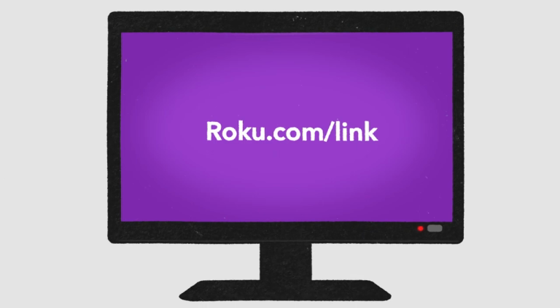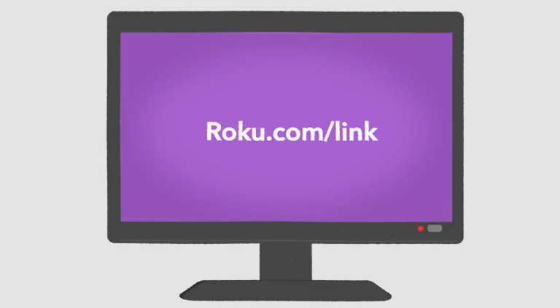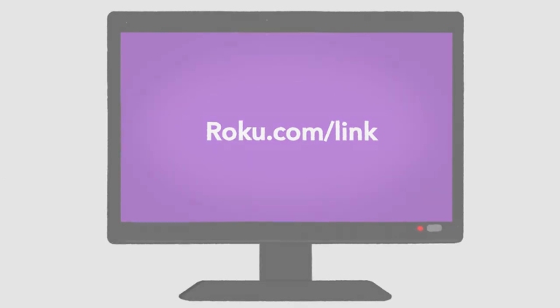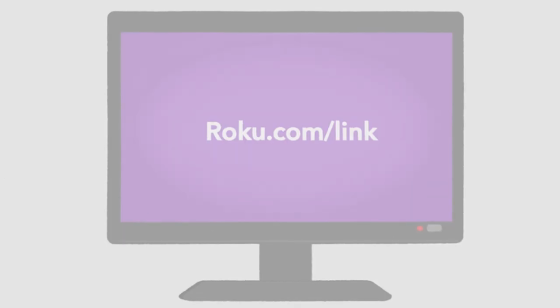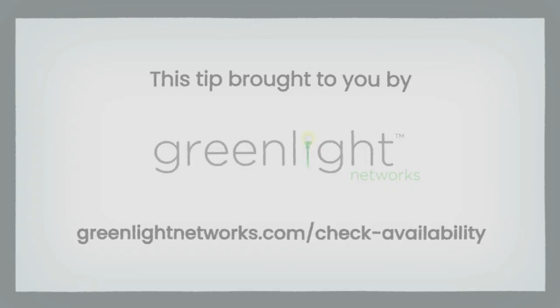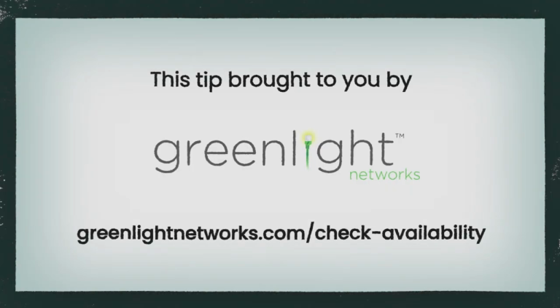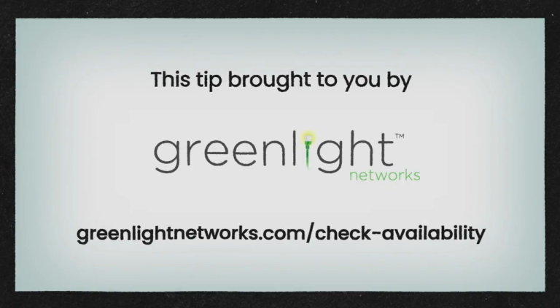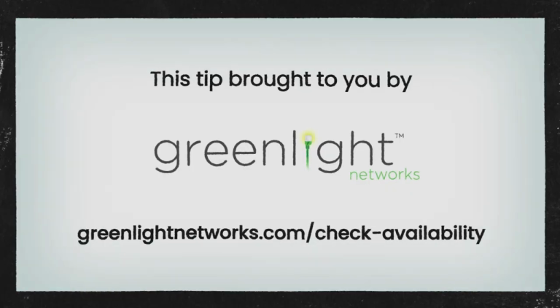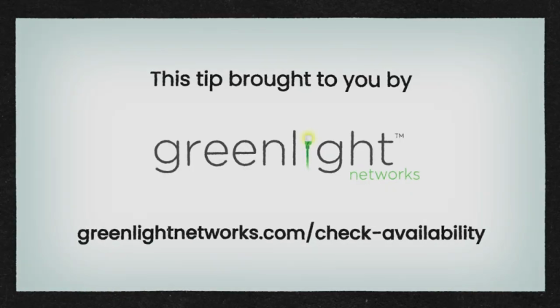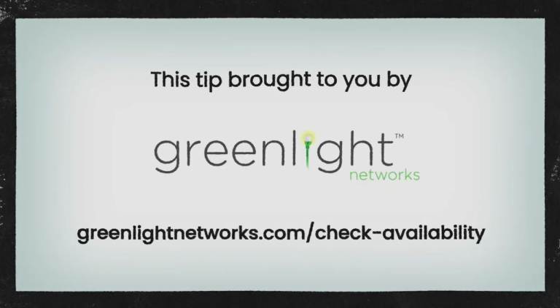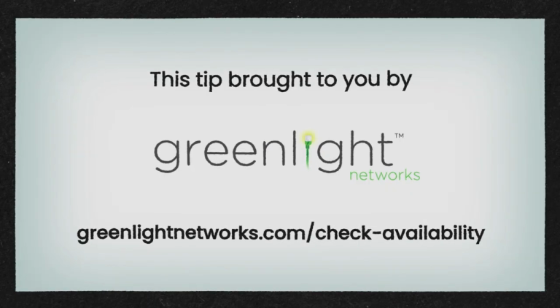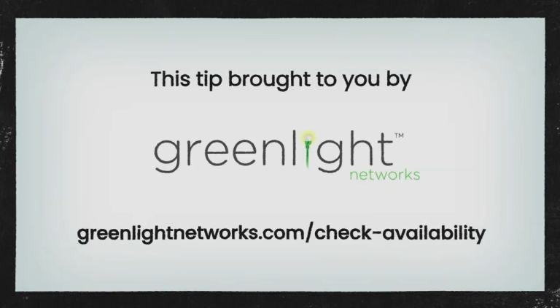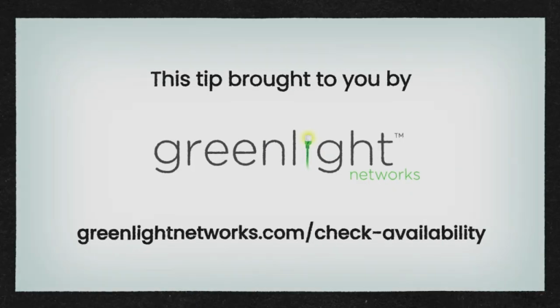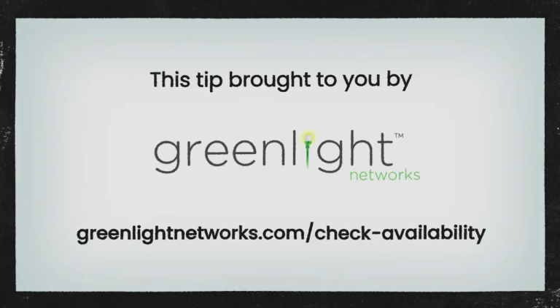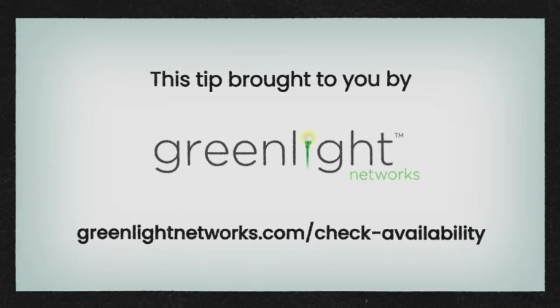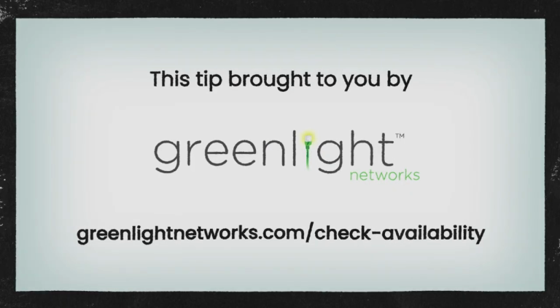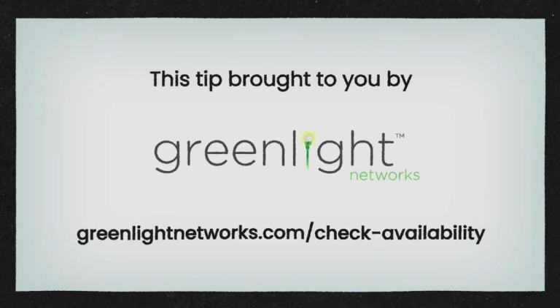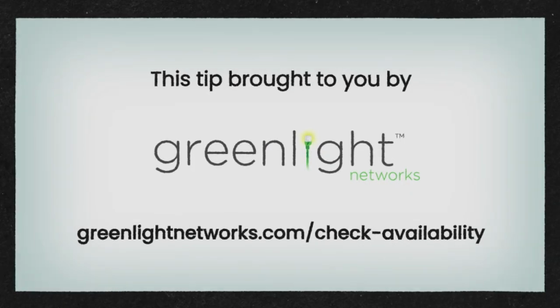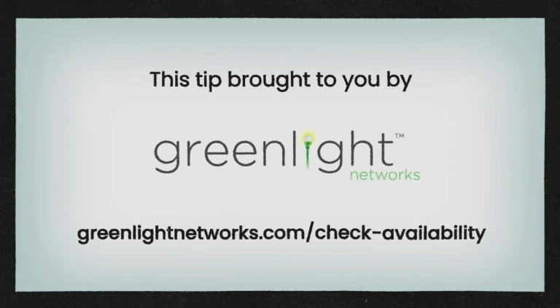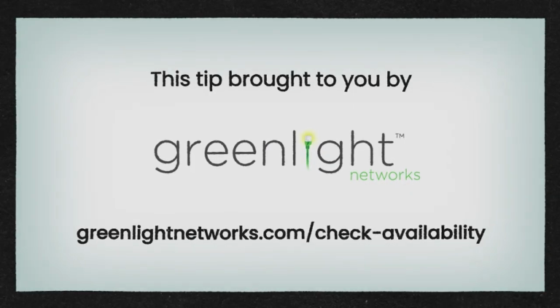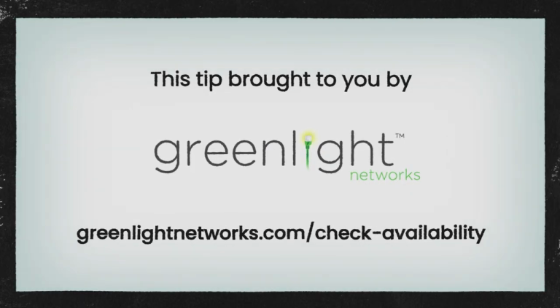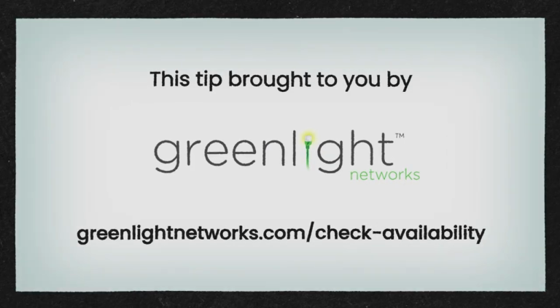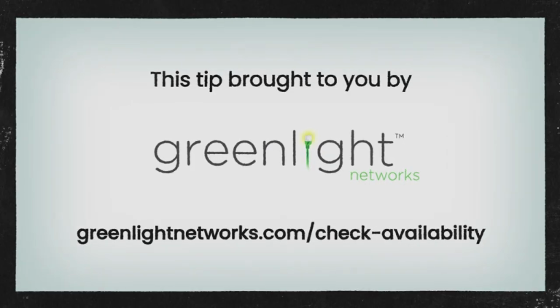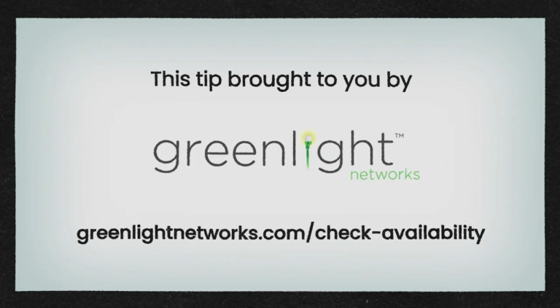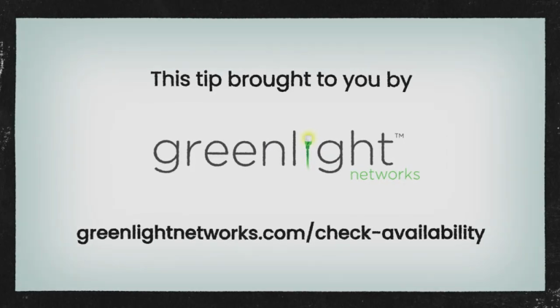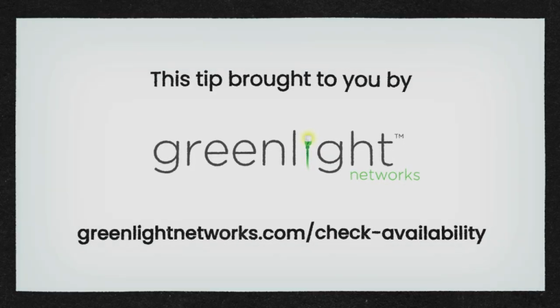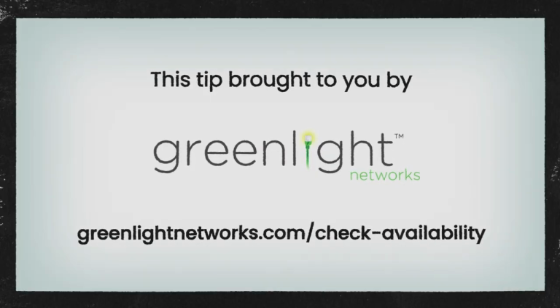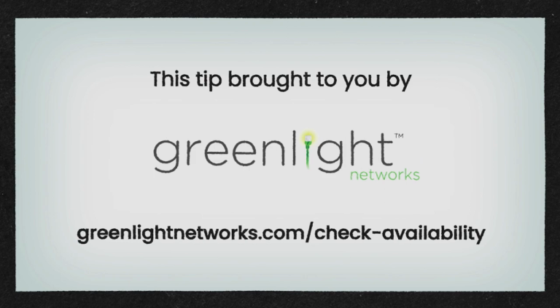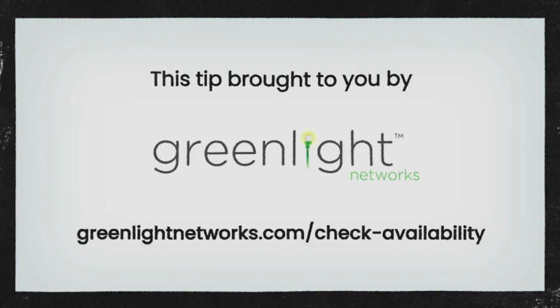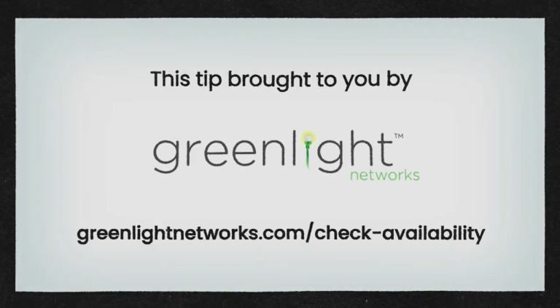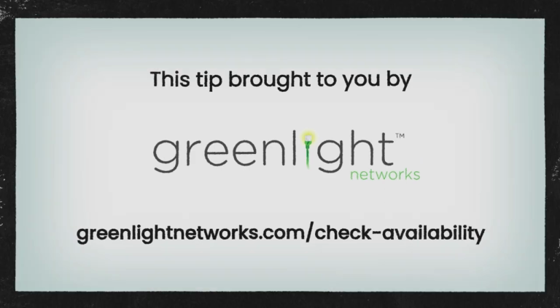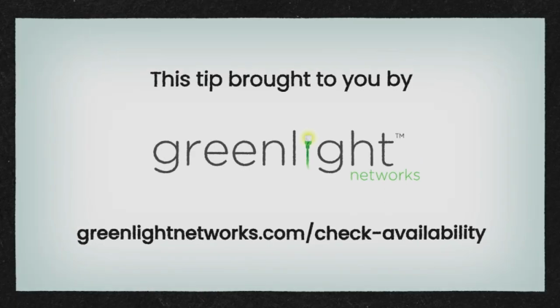And that's it! You're now ready to start streaming your favorite movies, TV shows, and more on your Roku device.